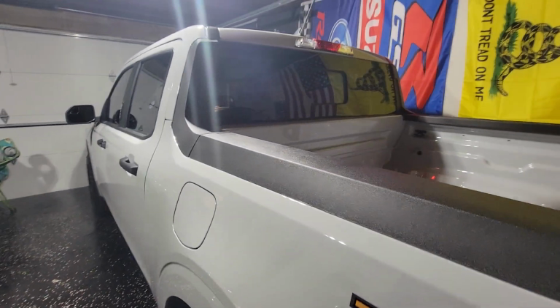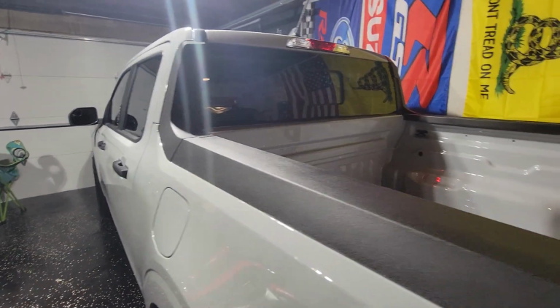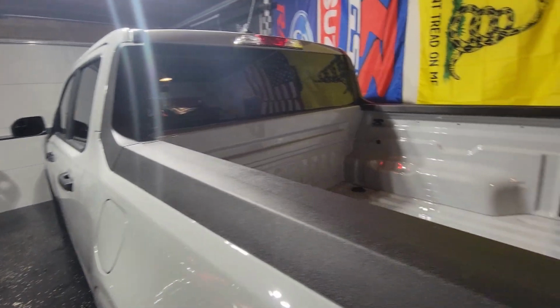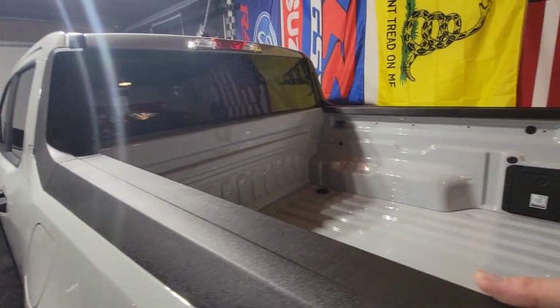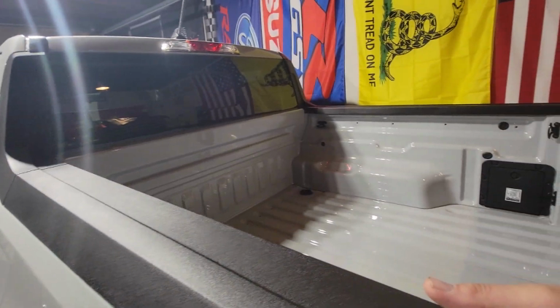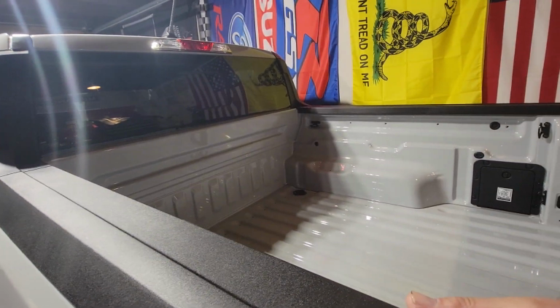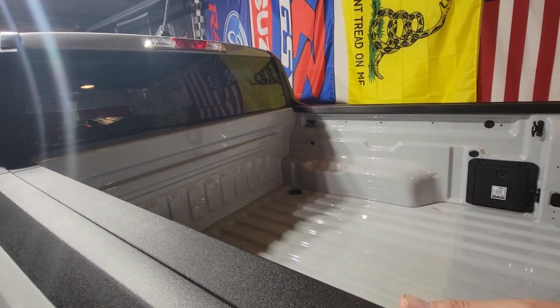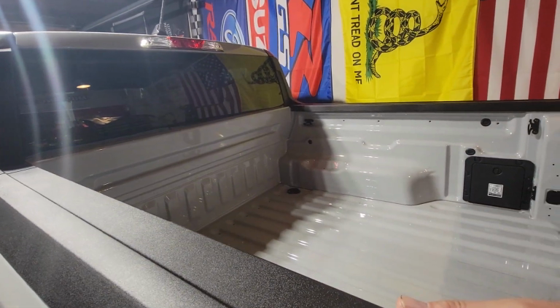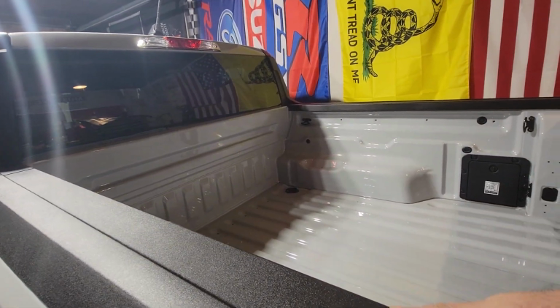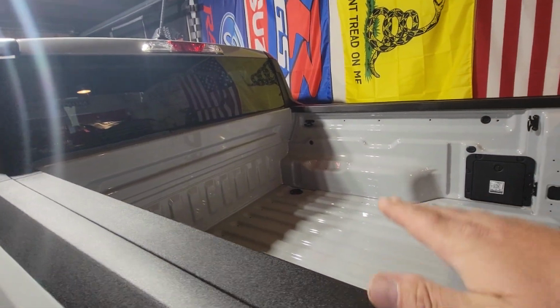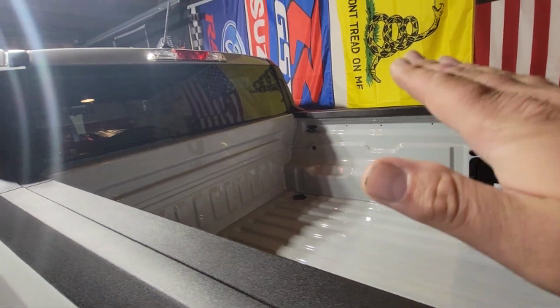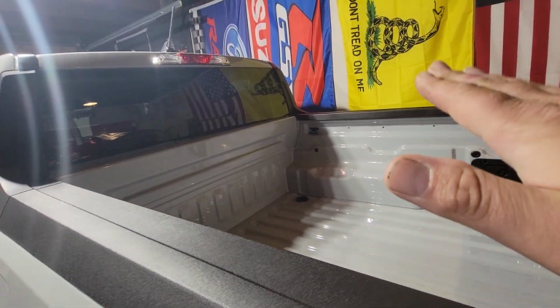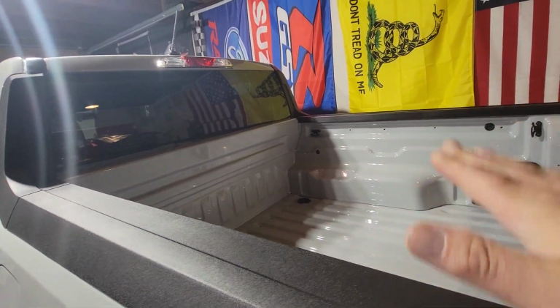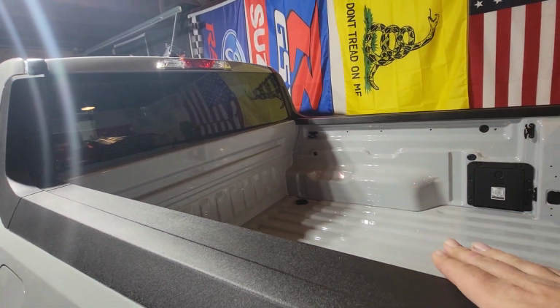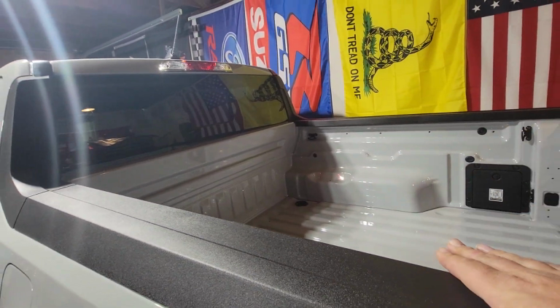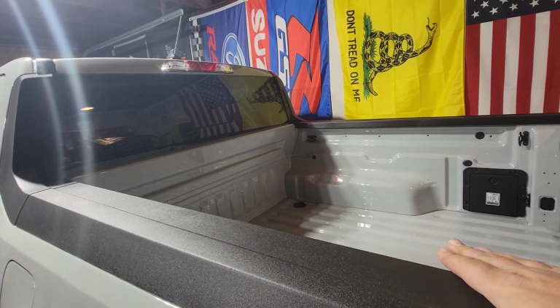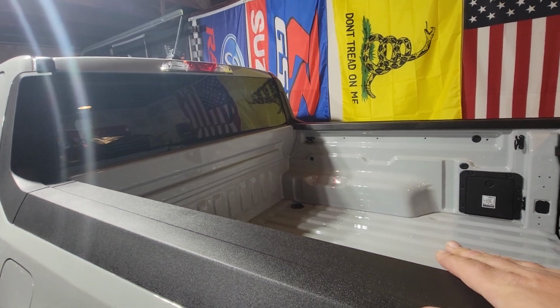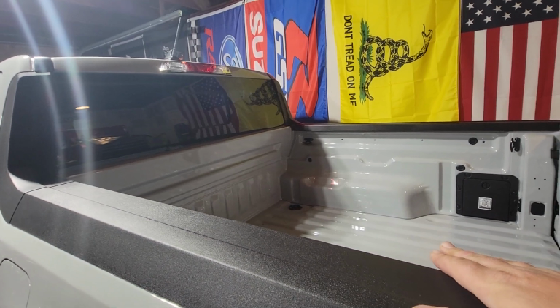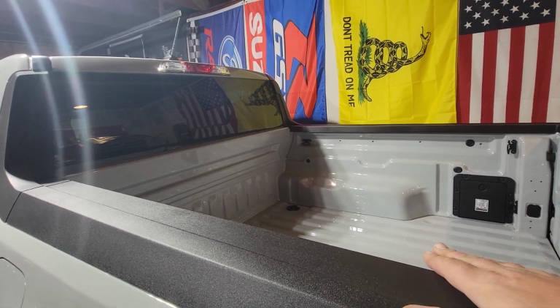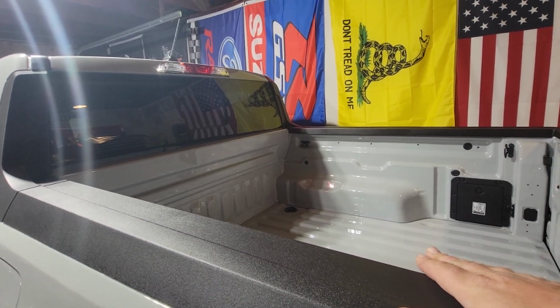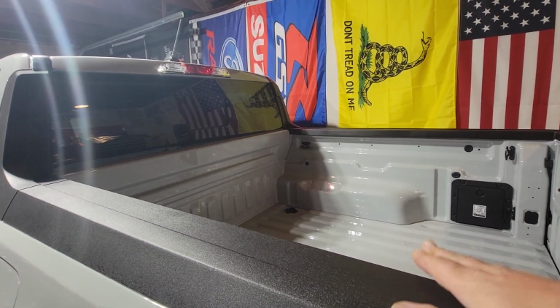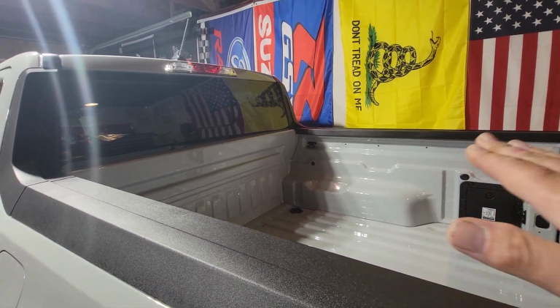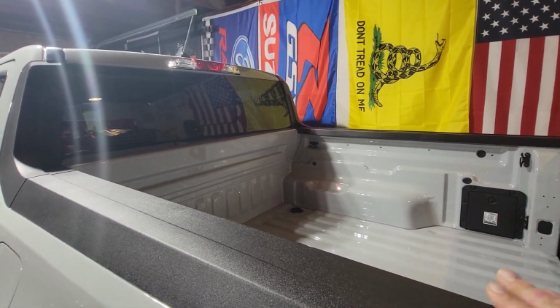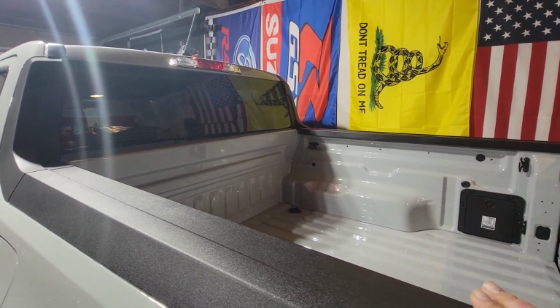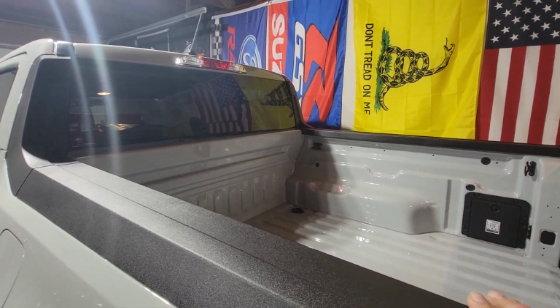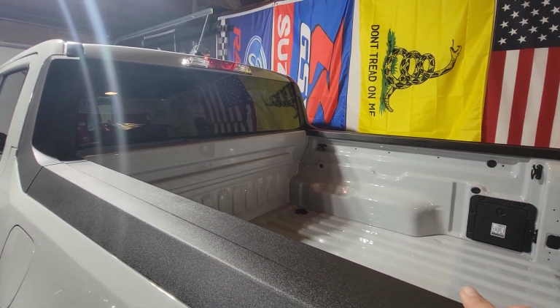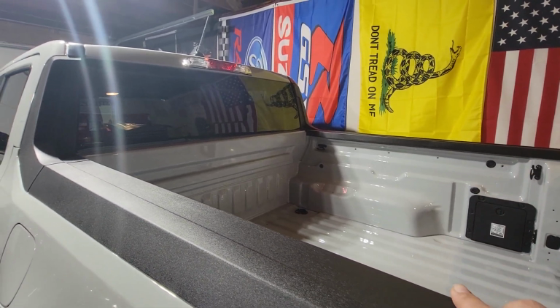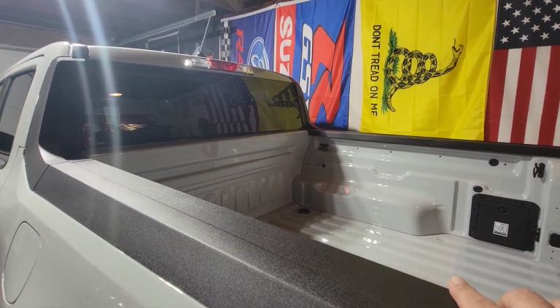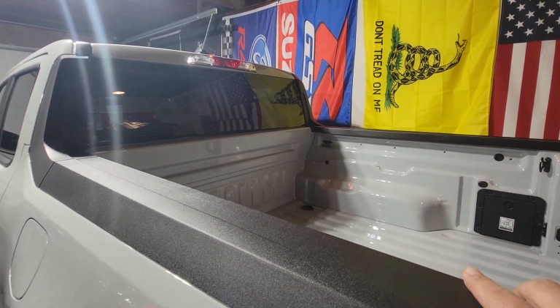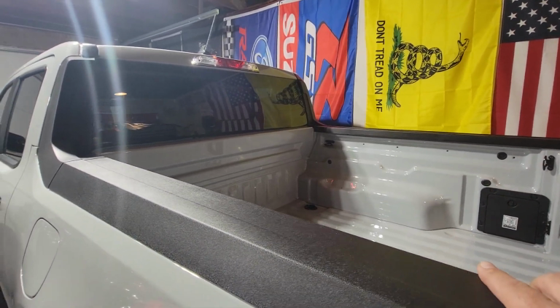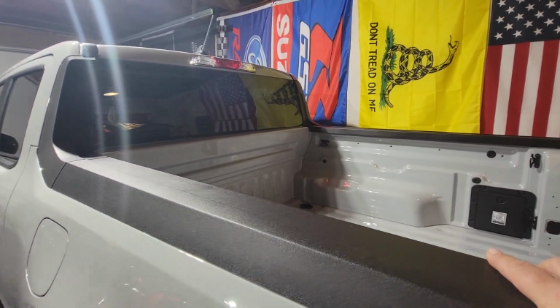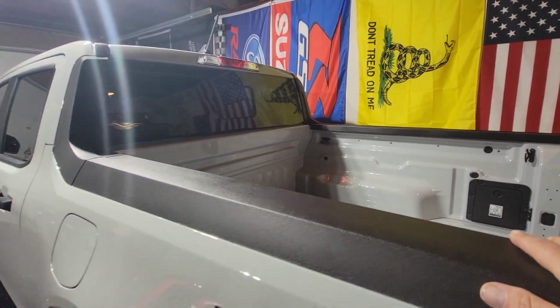The next few things we're going to be doing: we are going to do the bed liner and then we are going to do a bed cover — those are the next things I want to do to this truck.